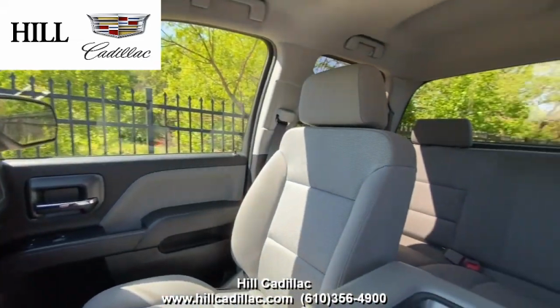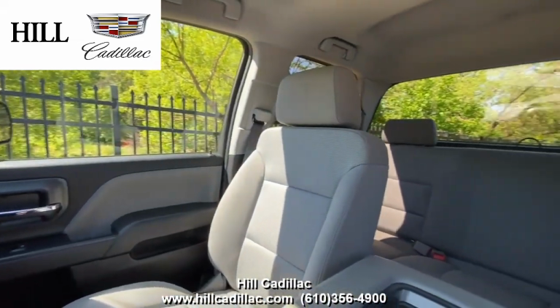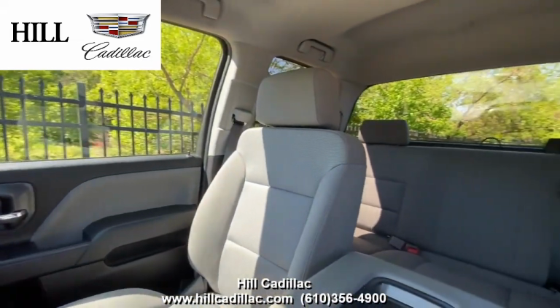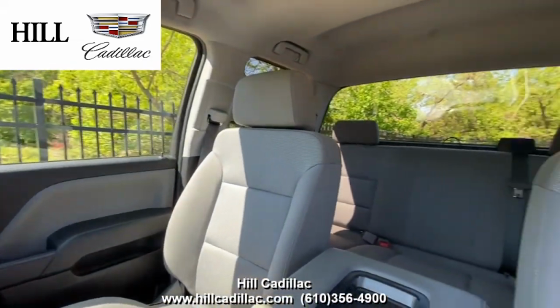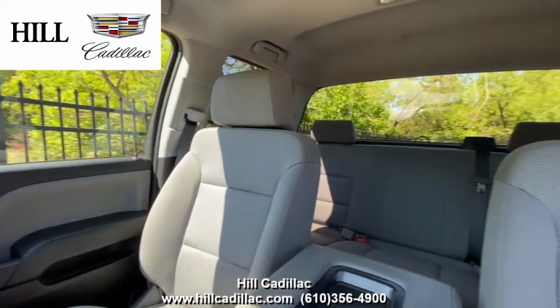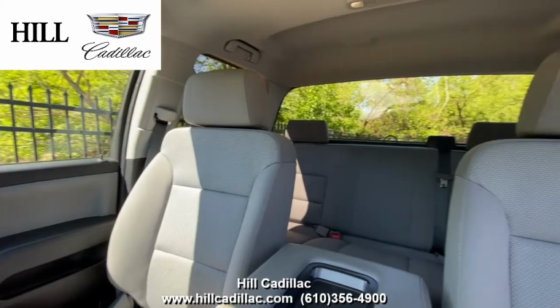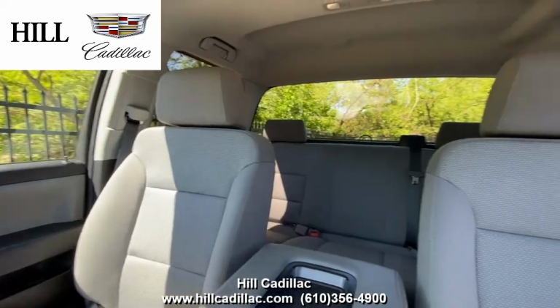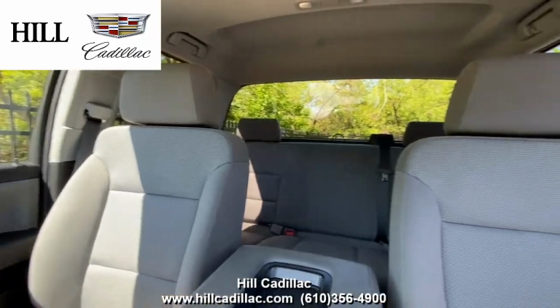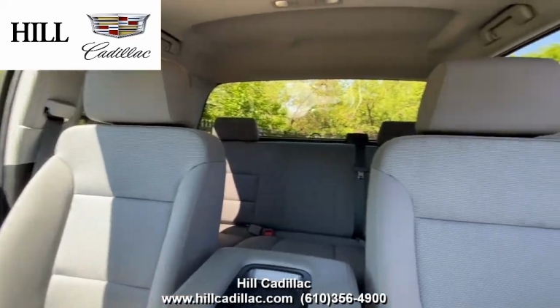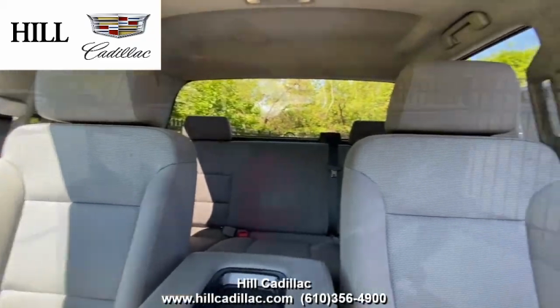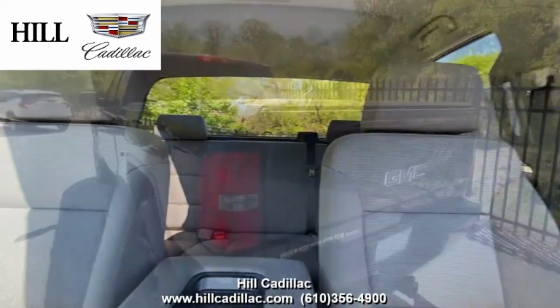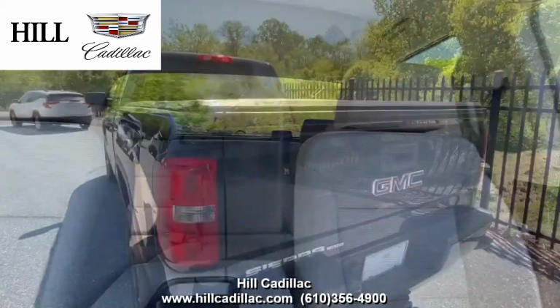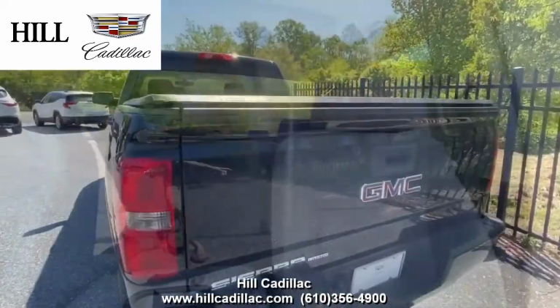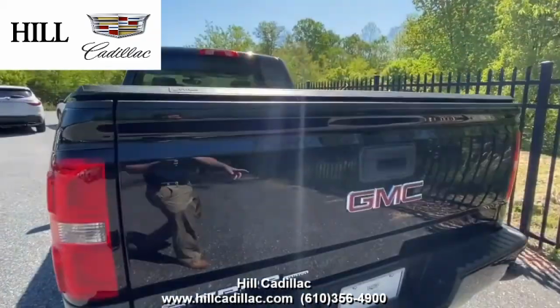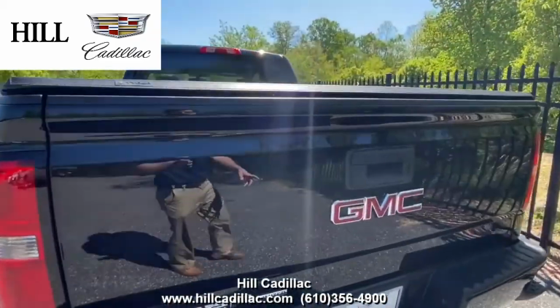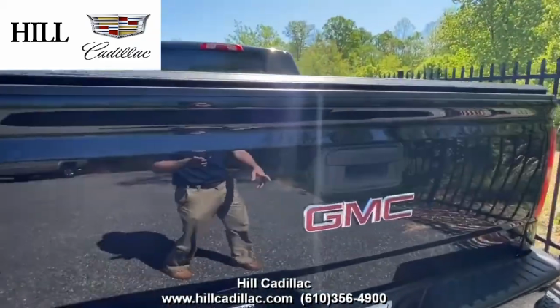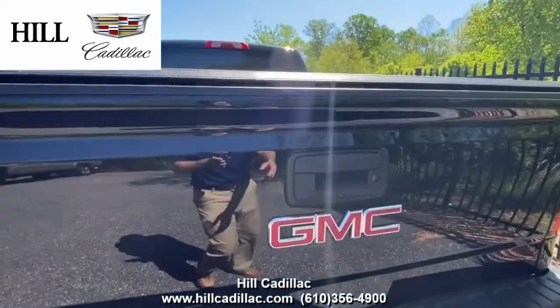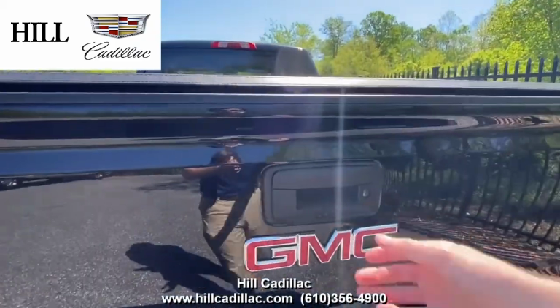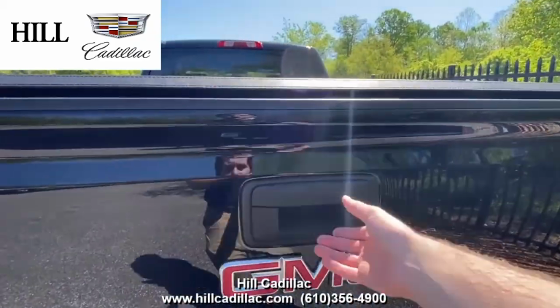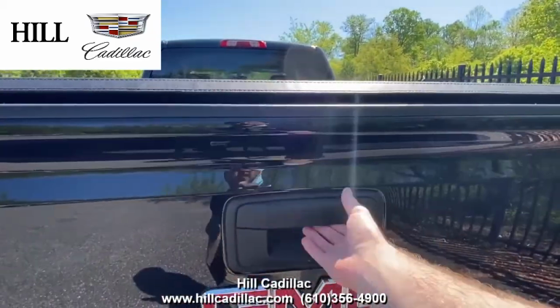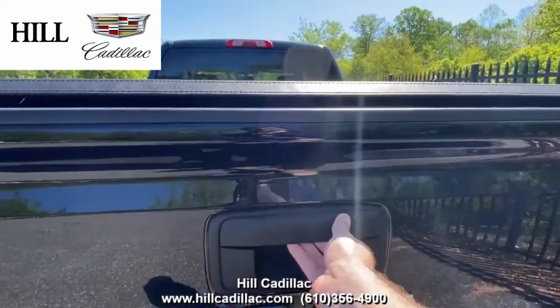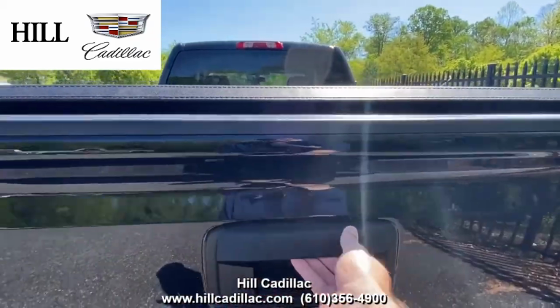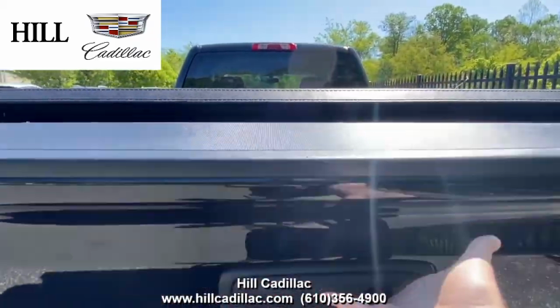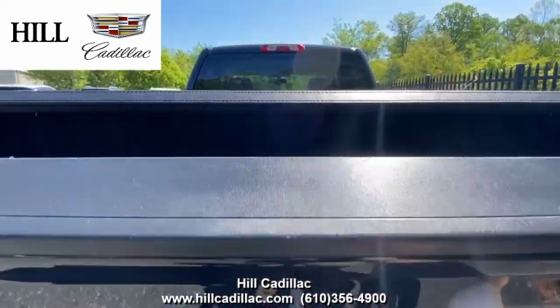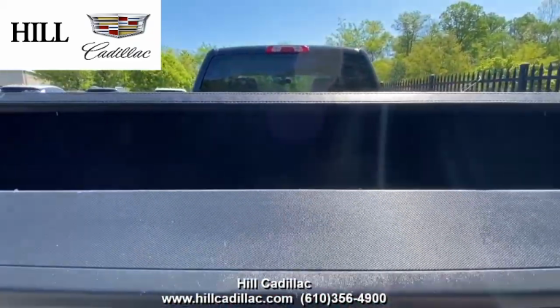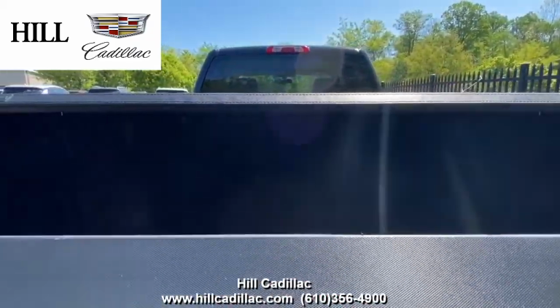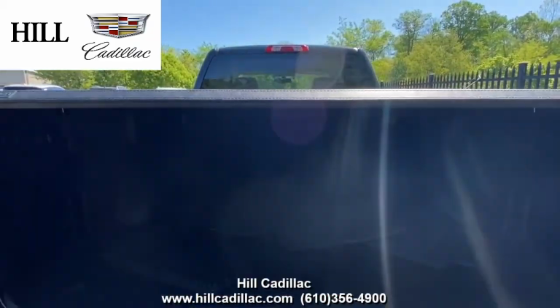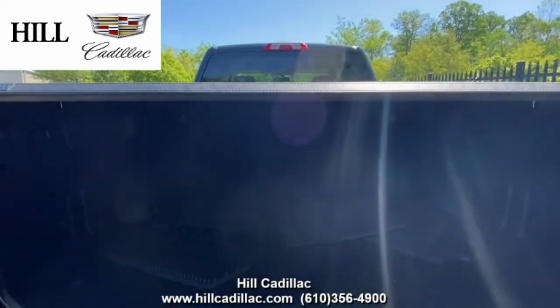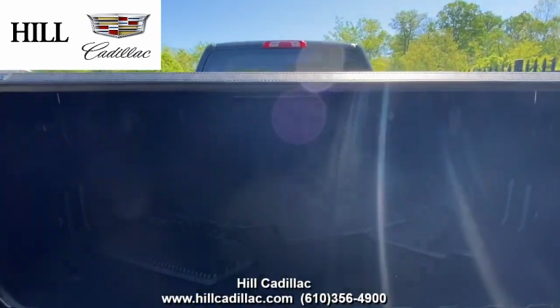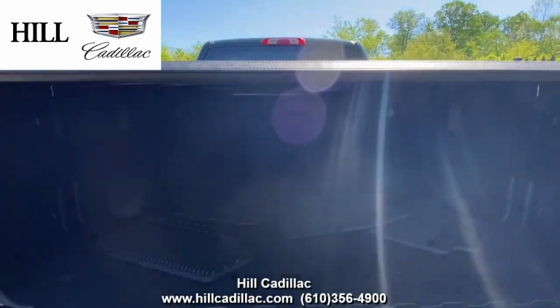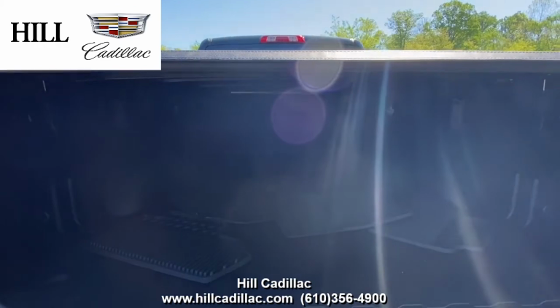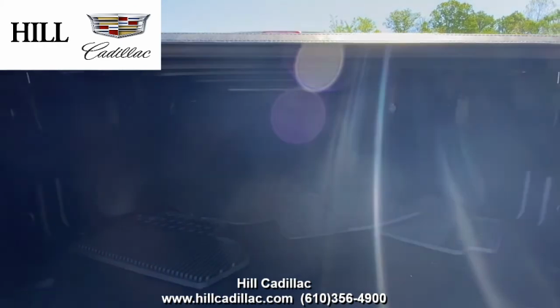On the inside, it has gray cloth seats. This truck has cruise control, a rear vision camera, Bluetooth, and more.